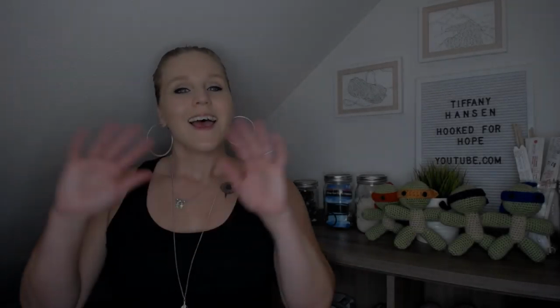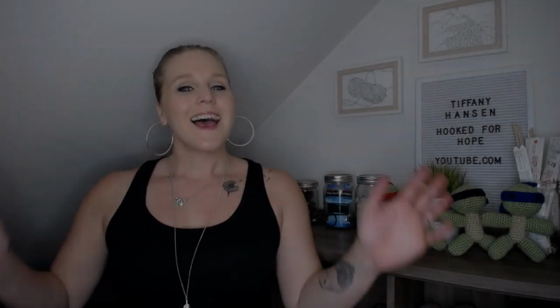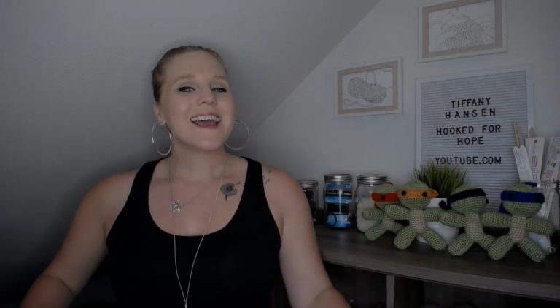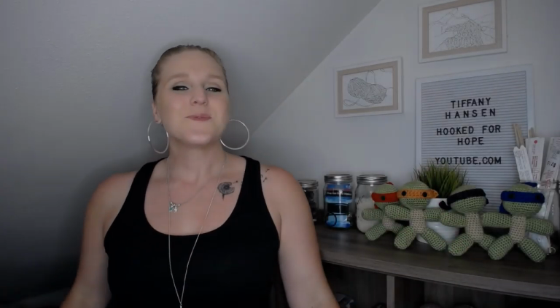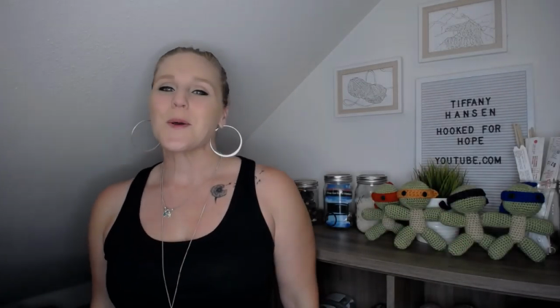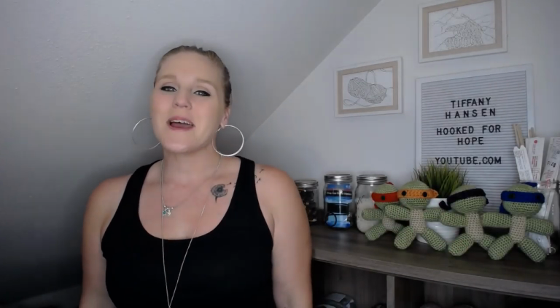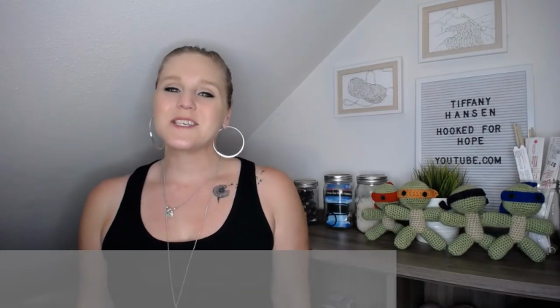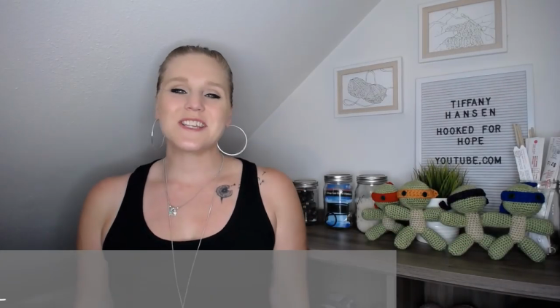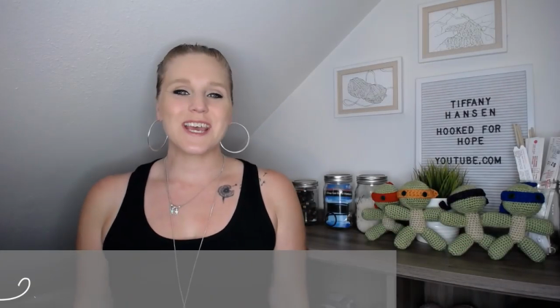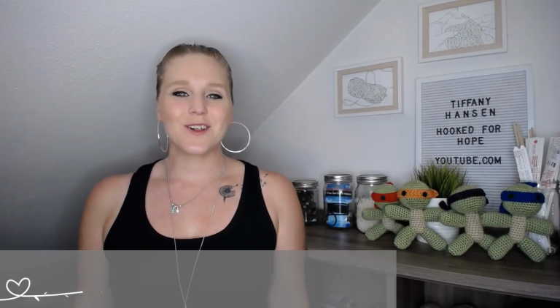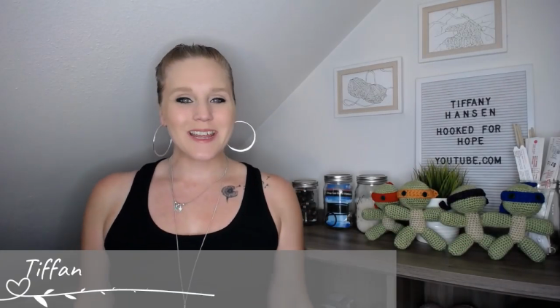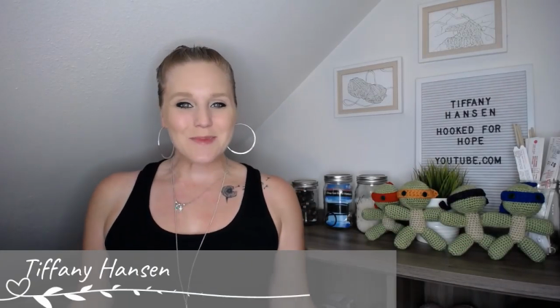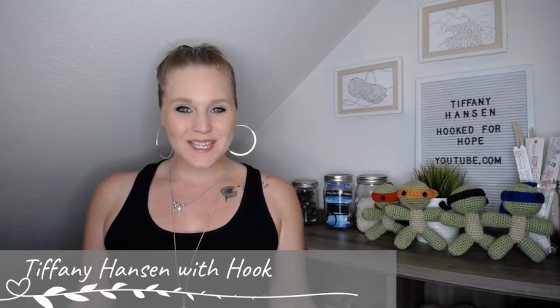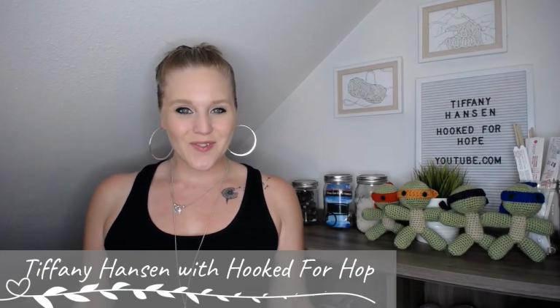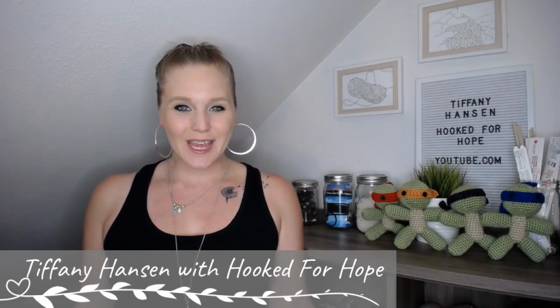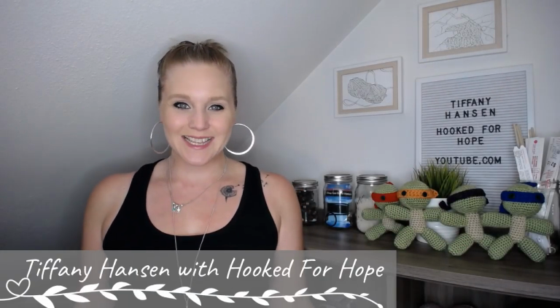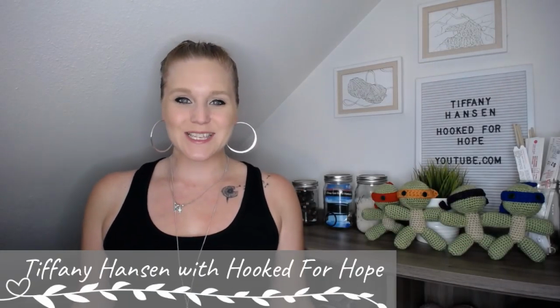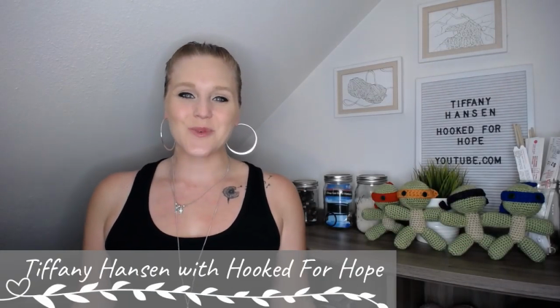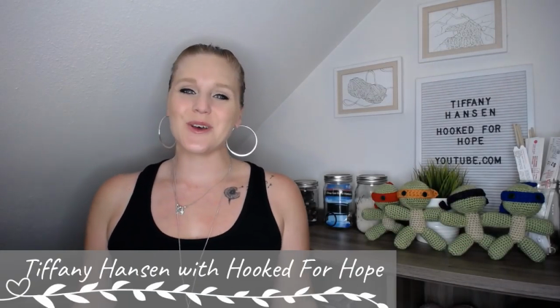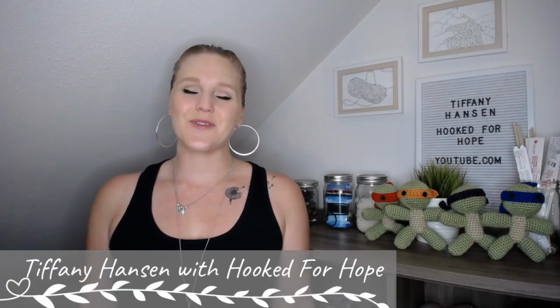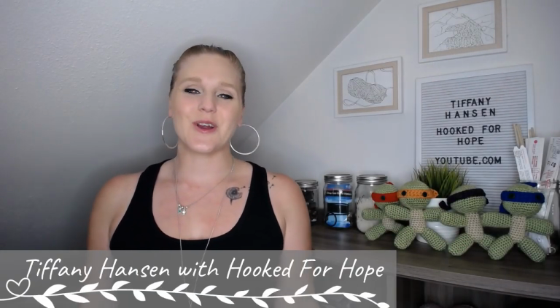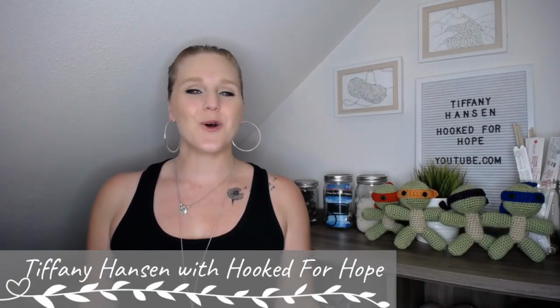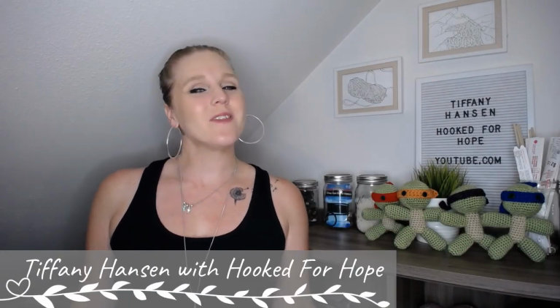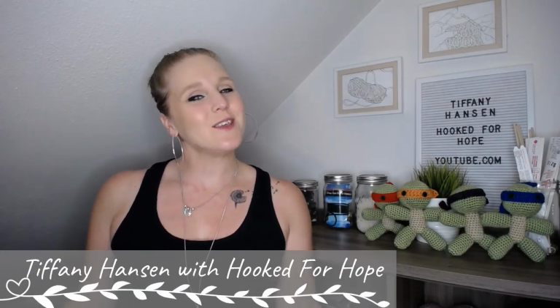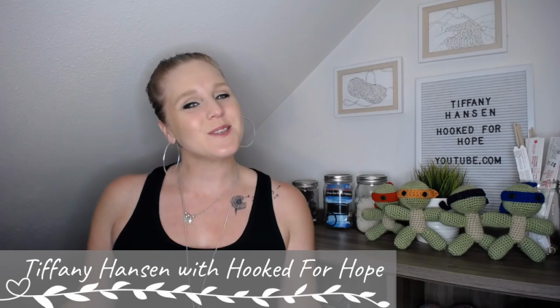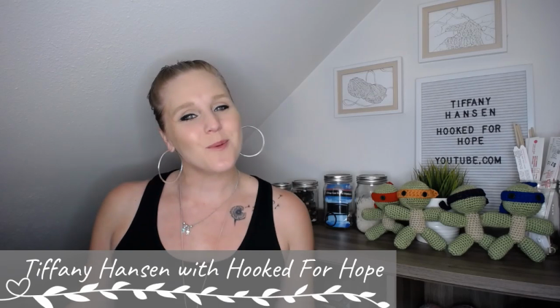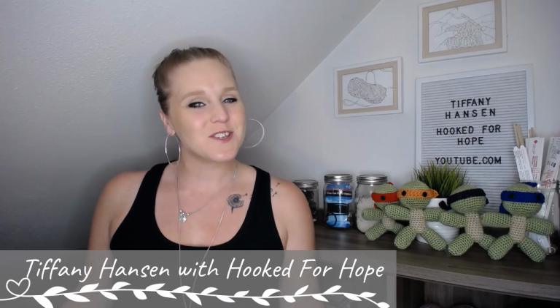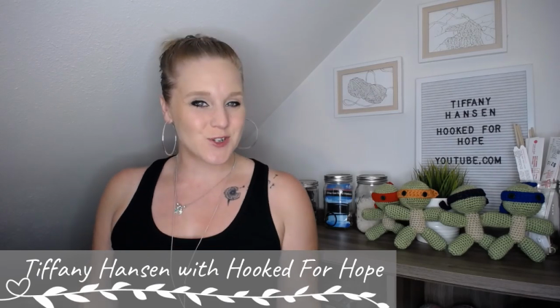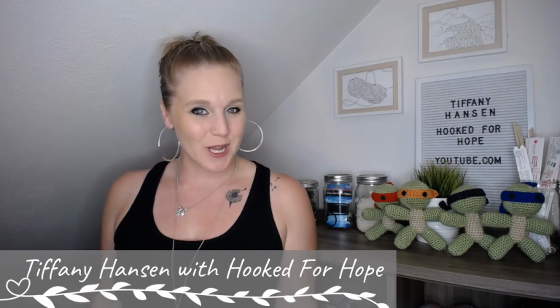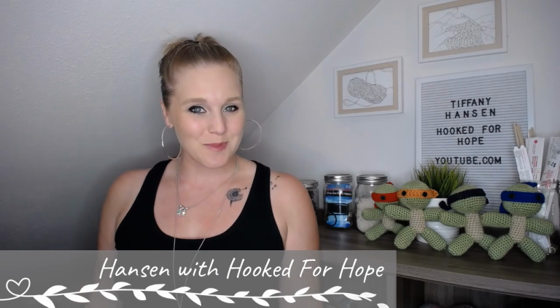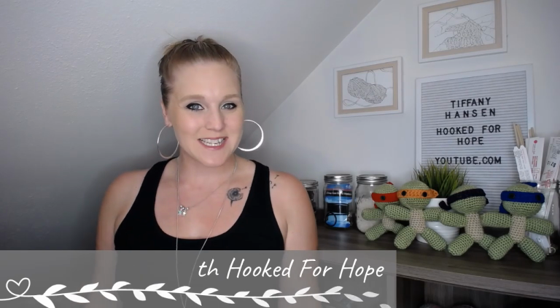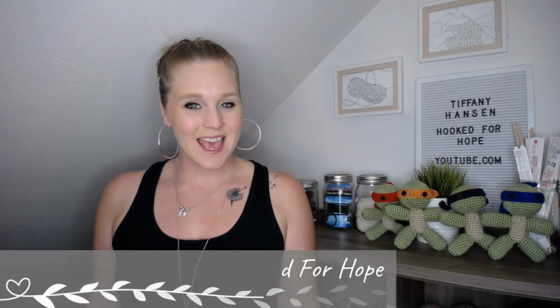Hi guys, welcome back to my channel. My name is Tiffany Hansen with Hooked for Hope. Thank you so much for joining me today.